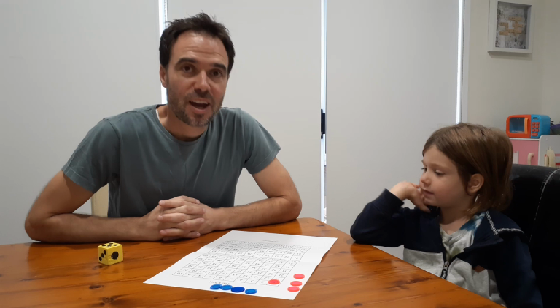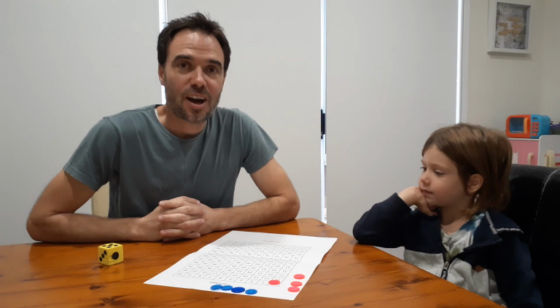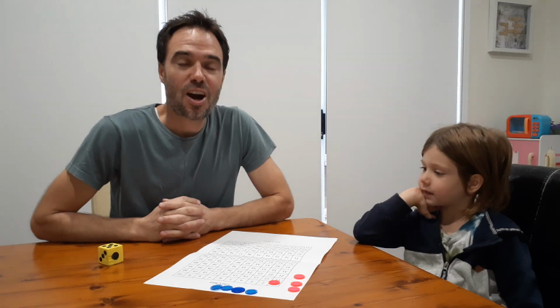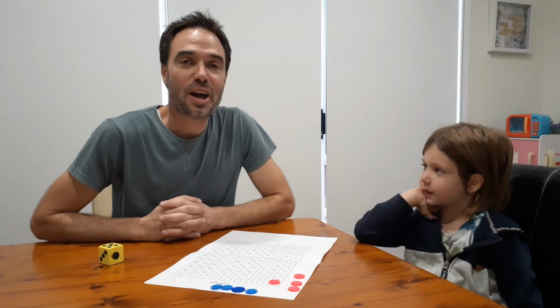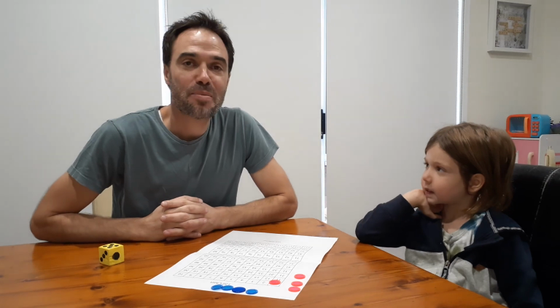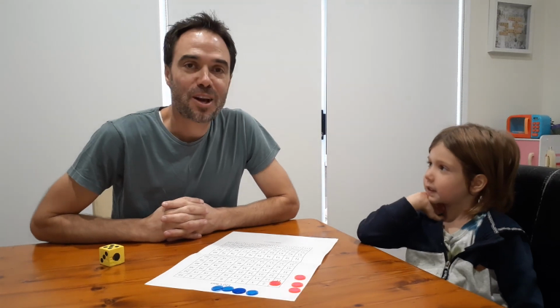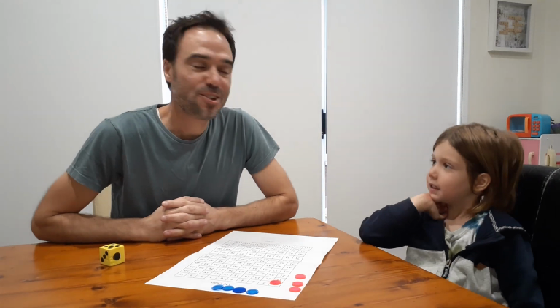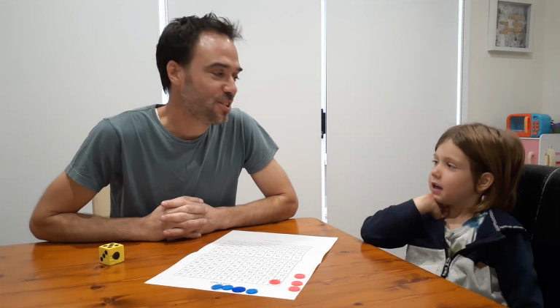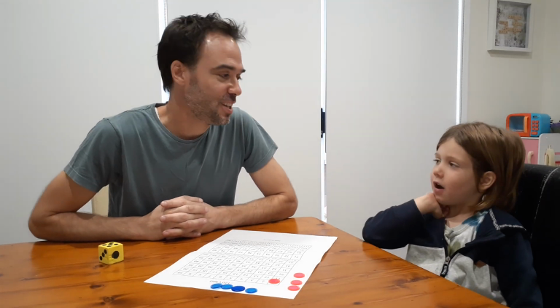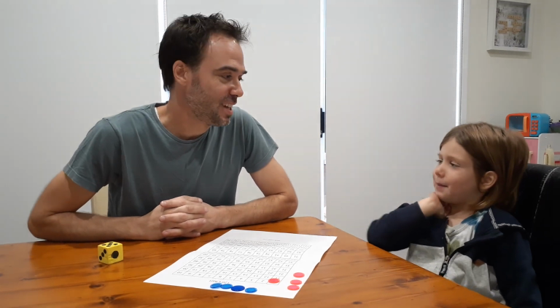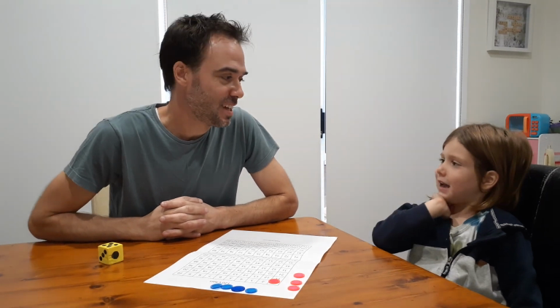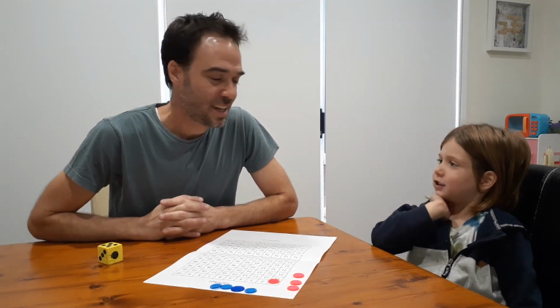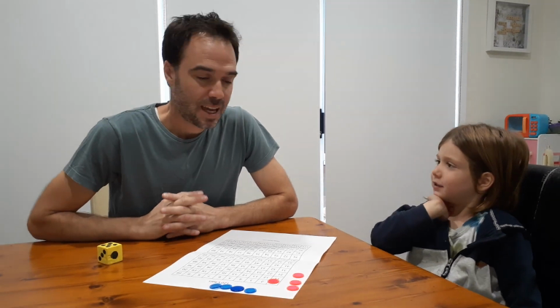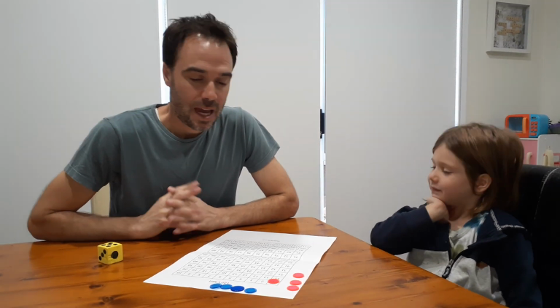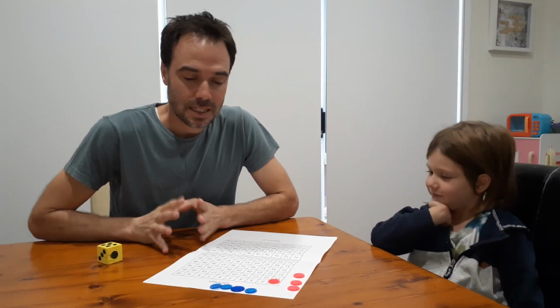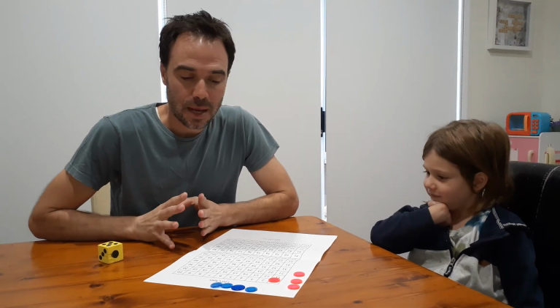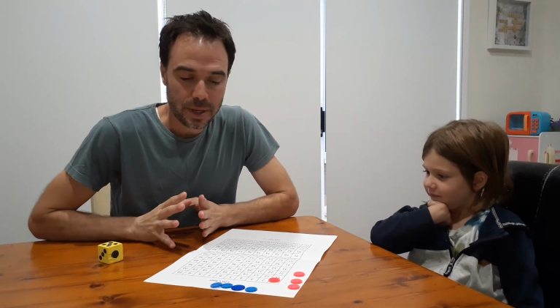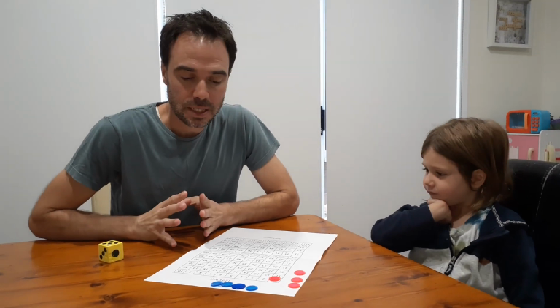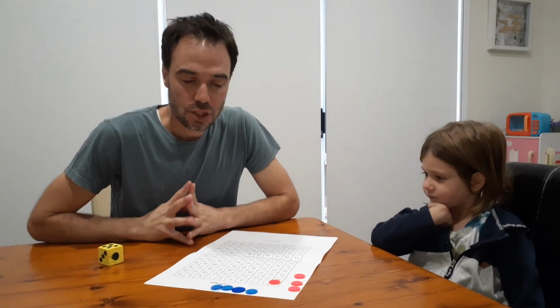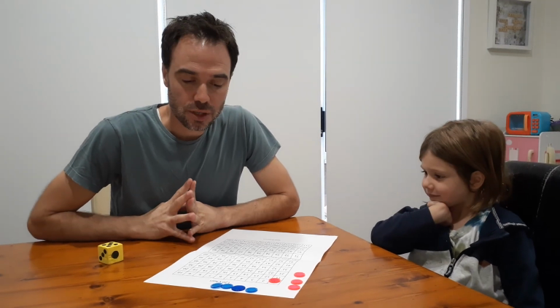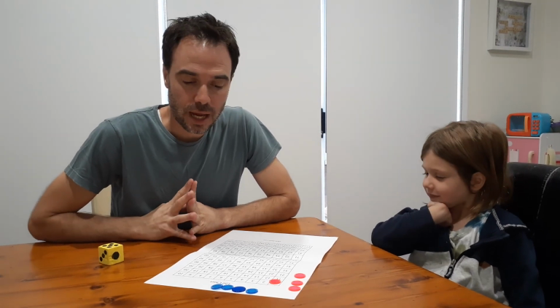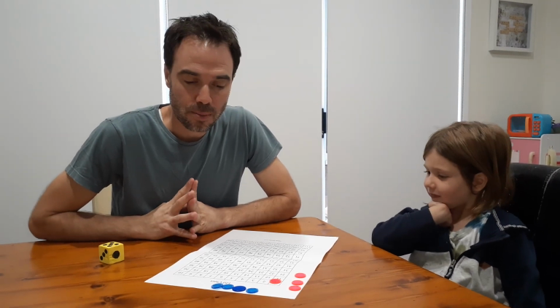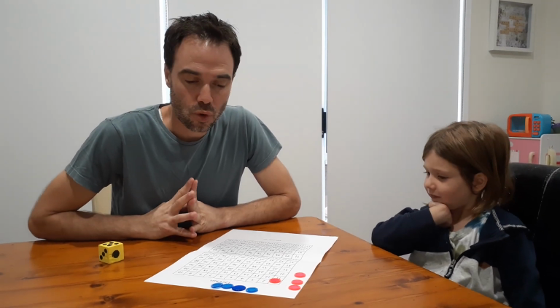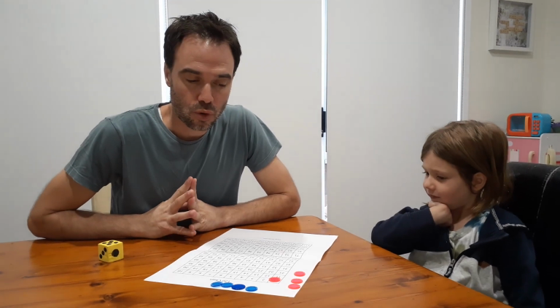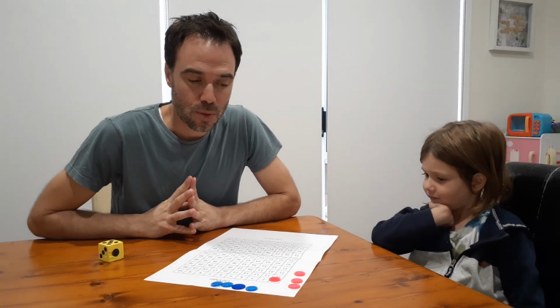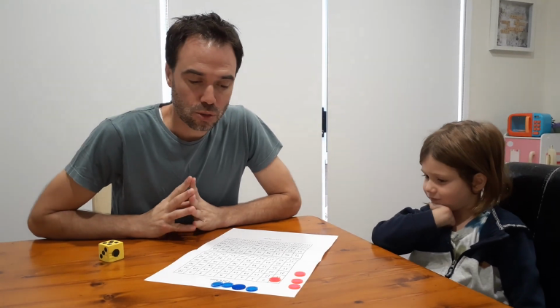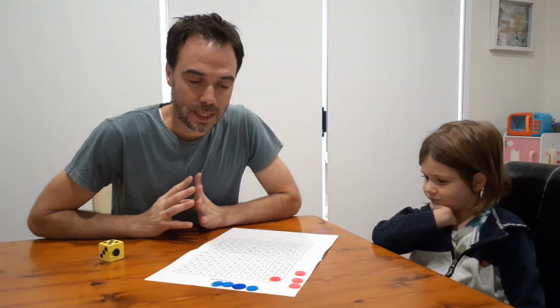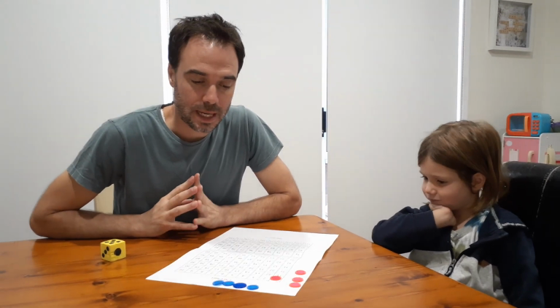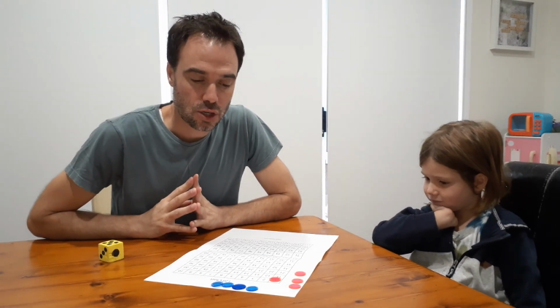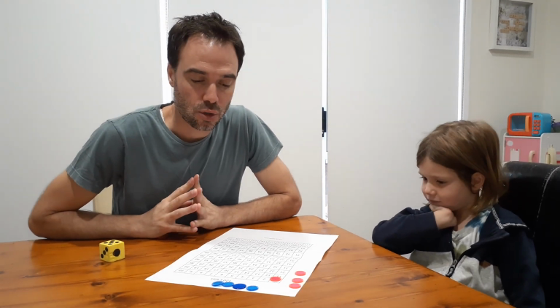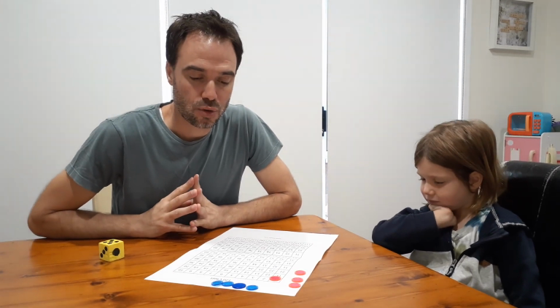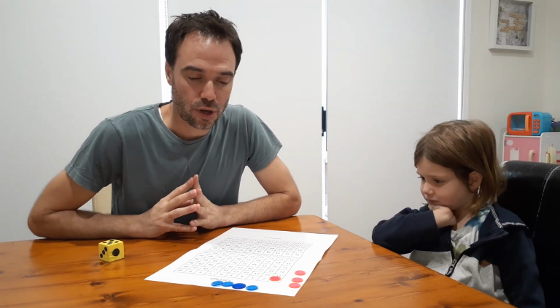Hi, I'm Michael. I'm Nash. And today we're going to teach you a game called Multiplication Ludo.